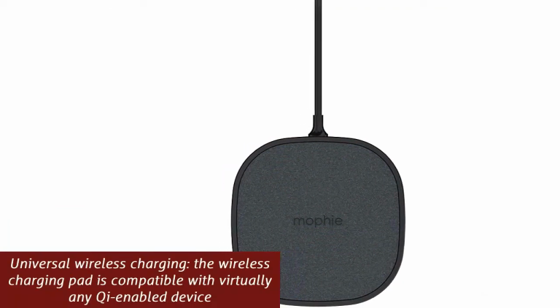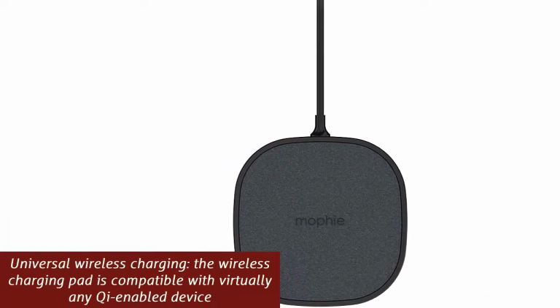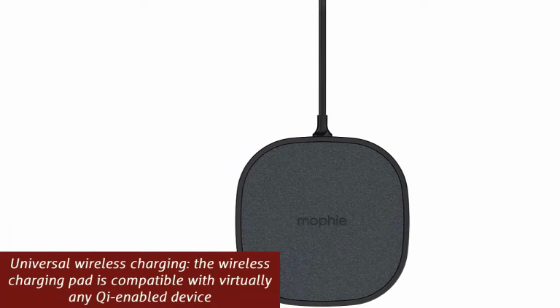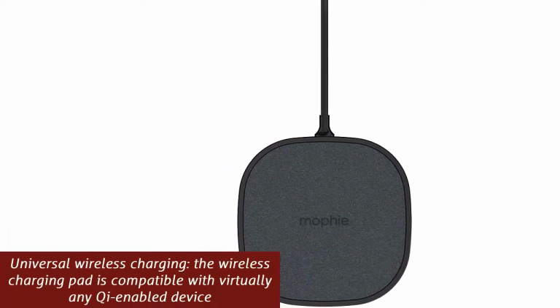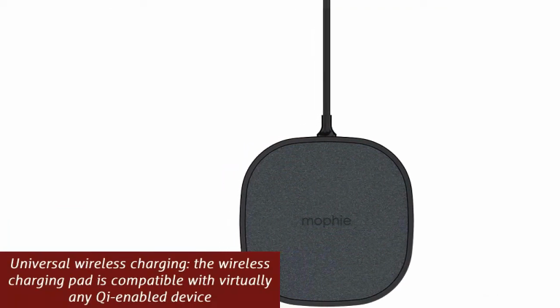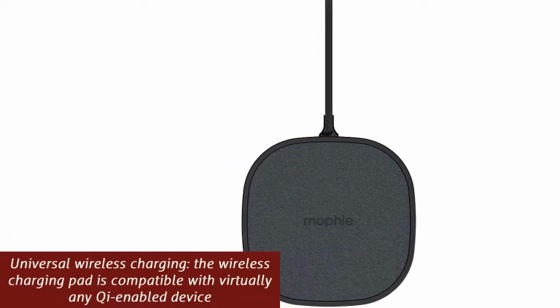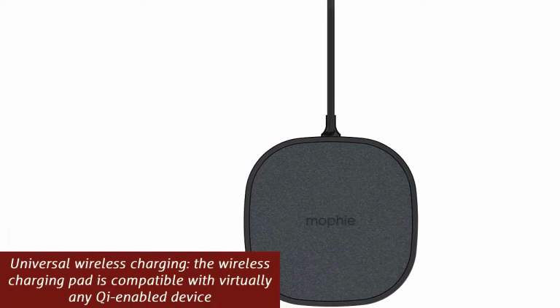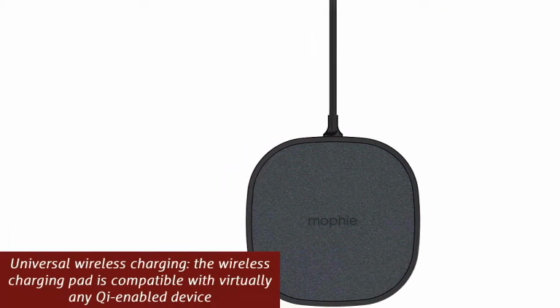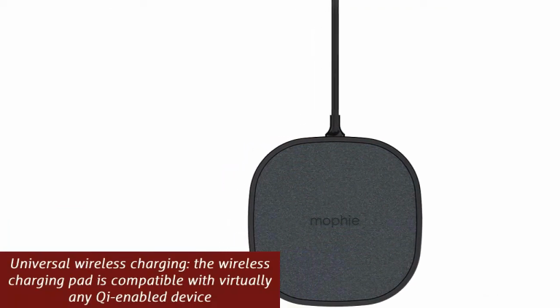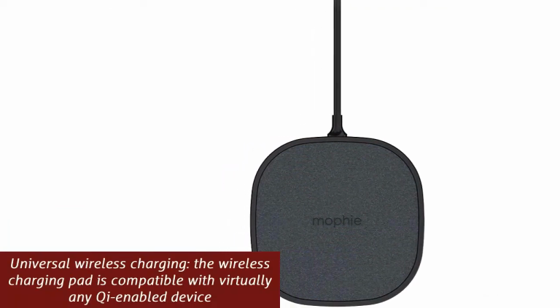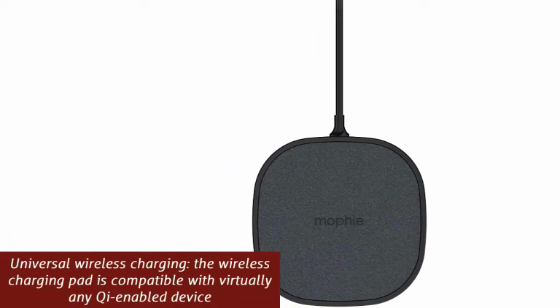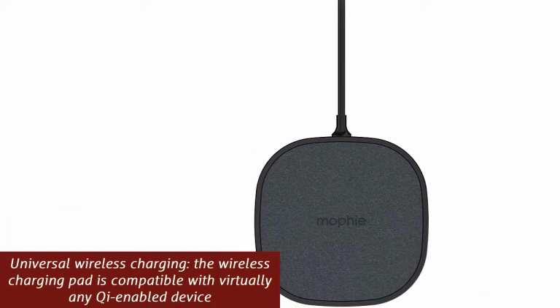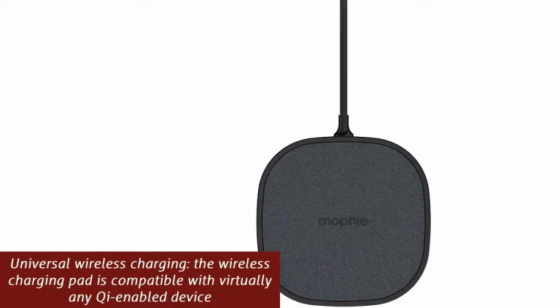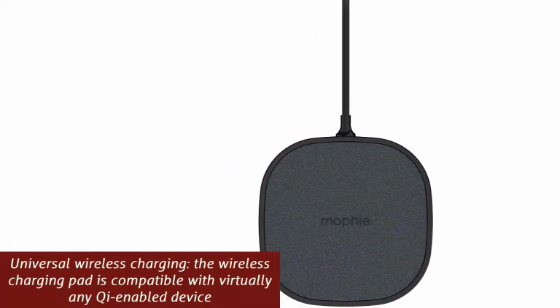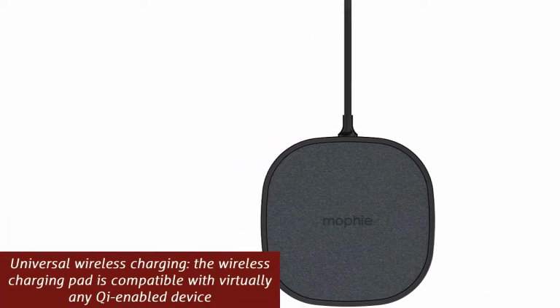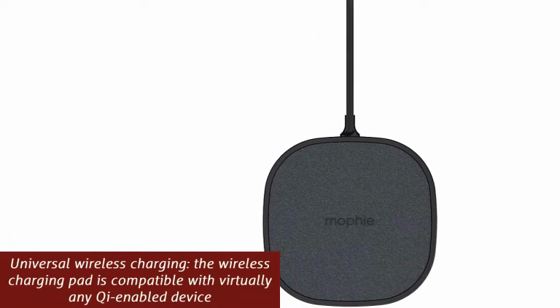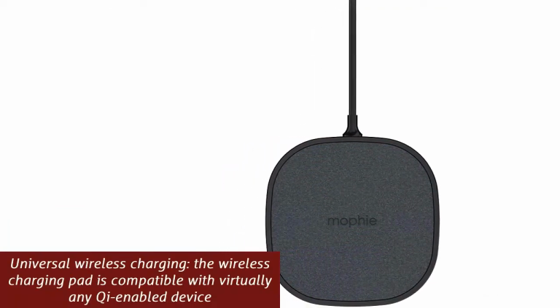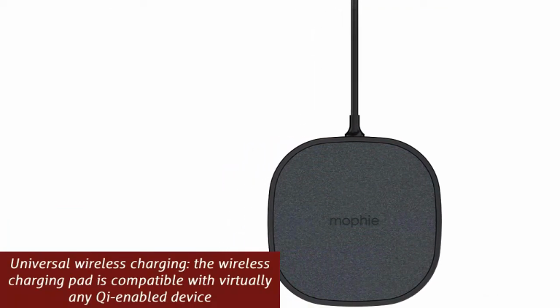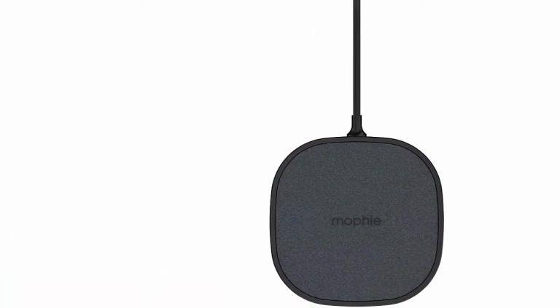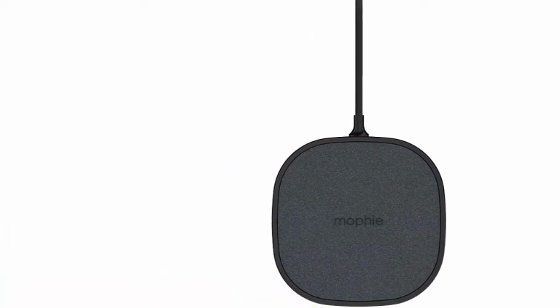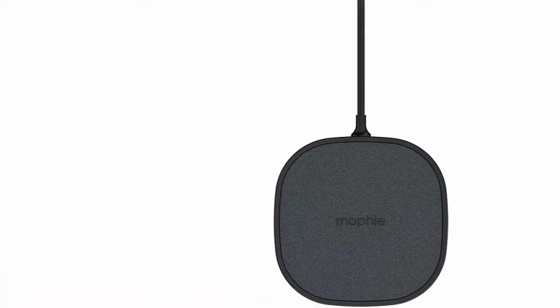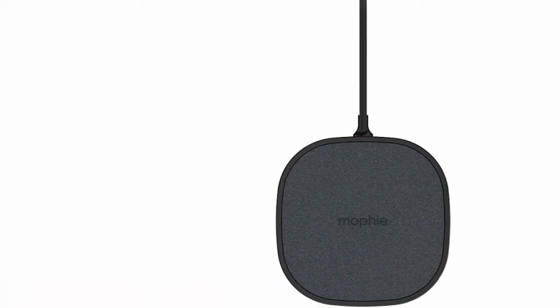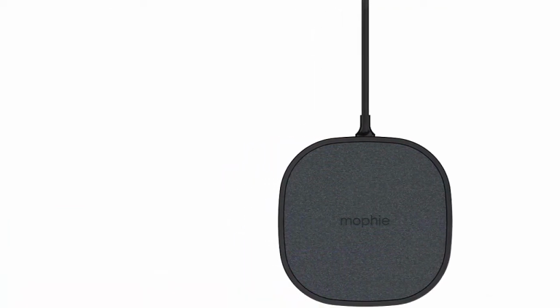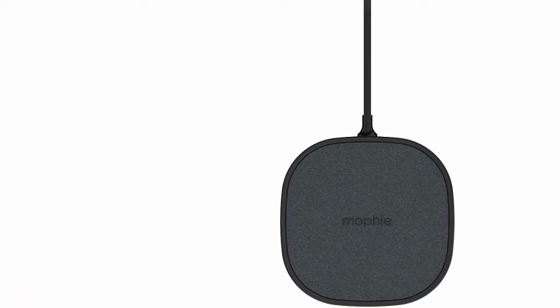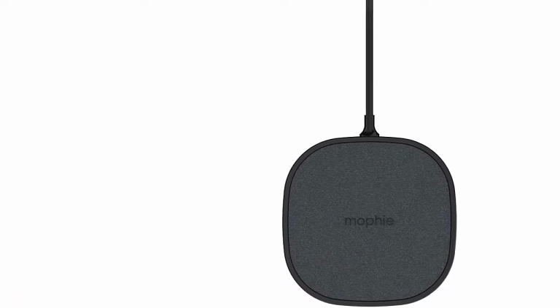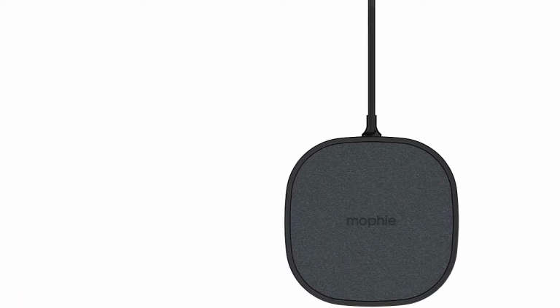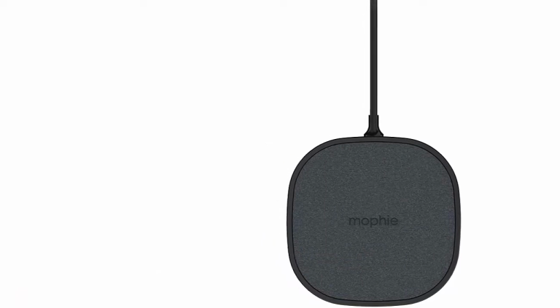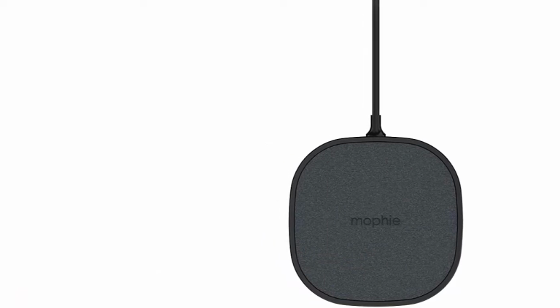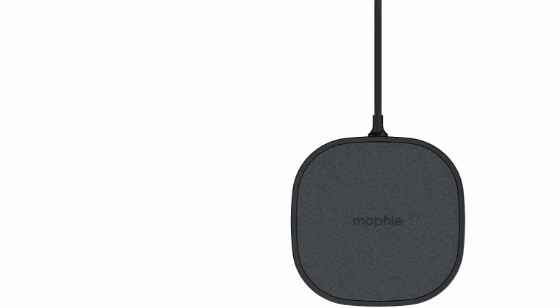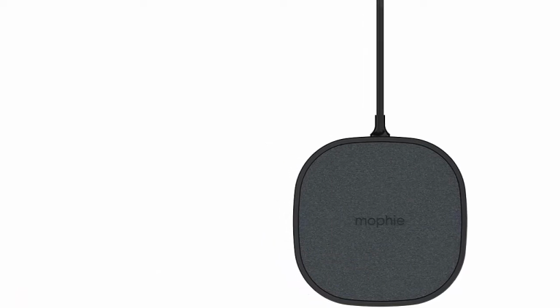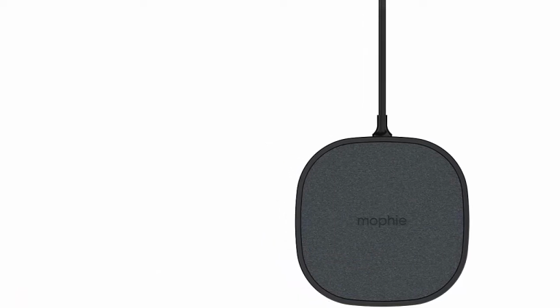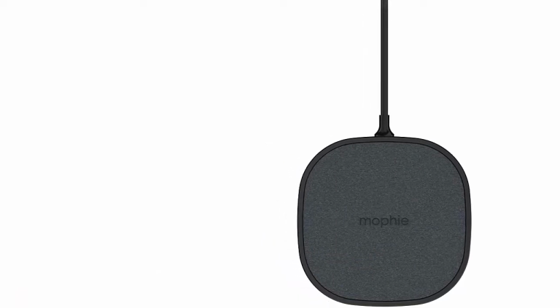It also charges through lightweight cases — the wireless pad can charge through cases up to 3mm thick.